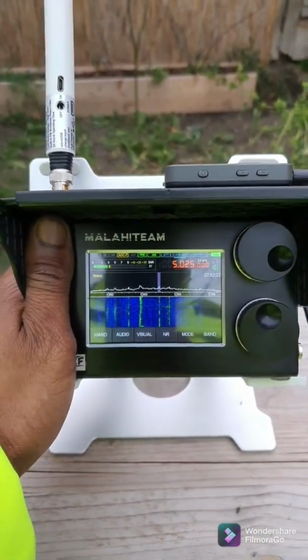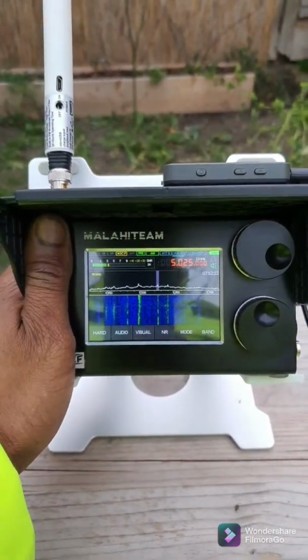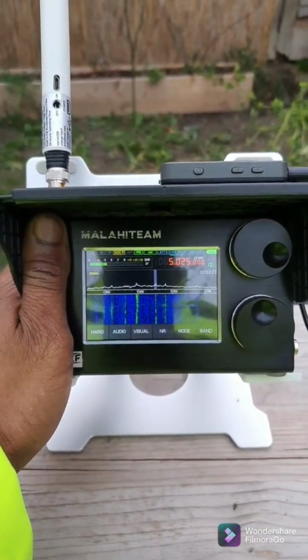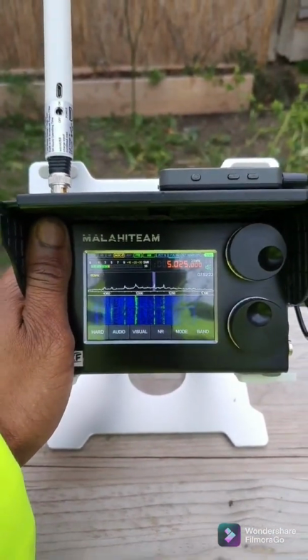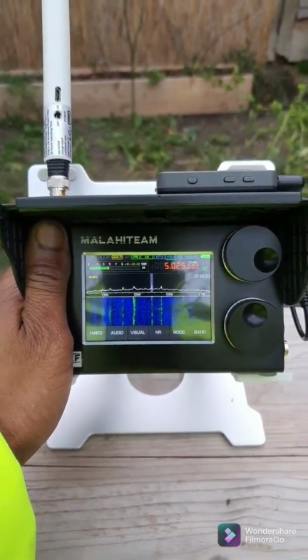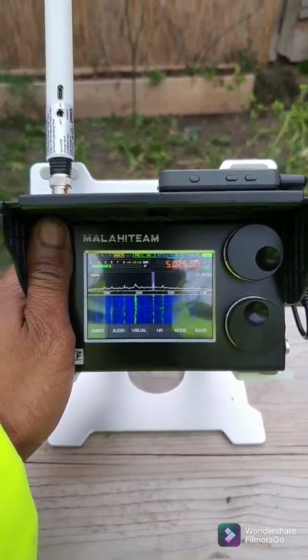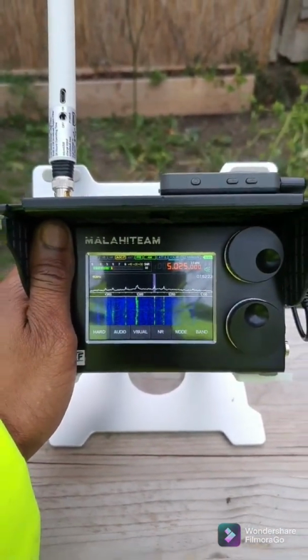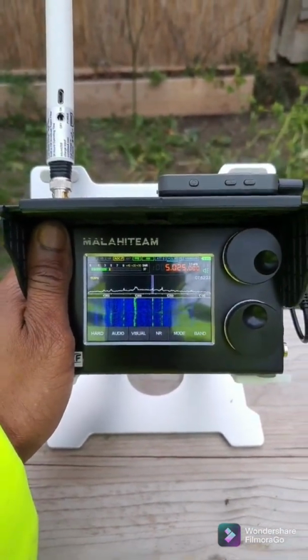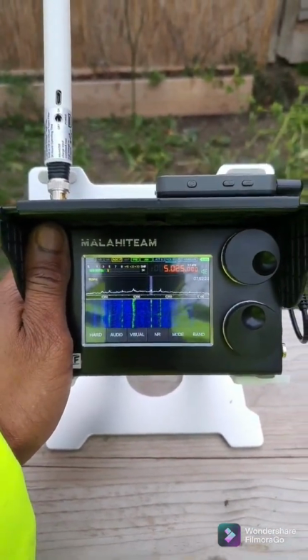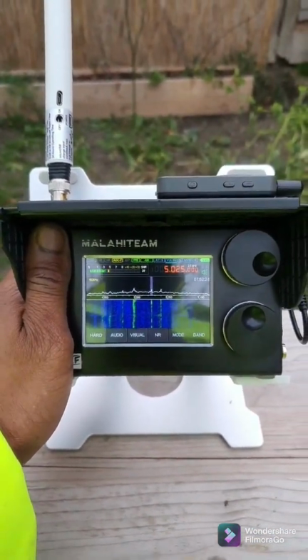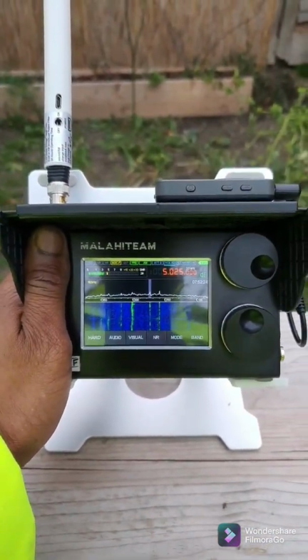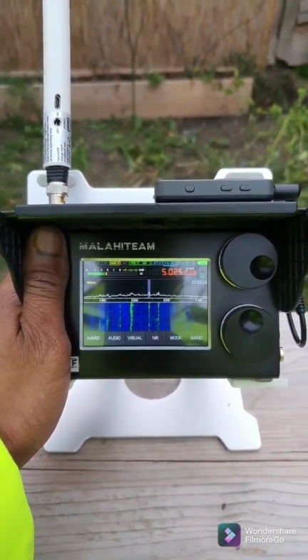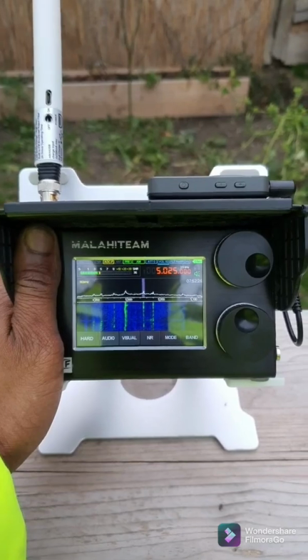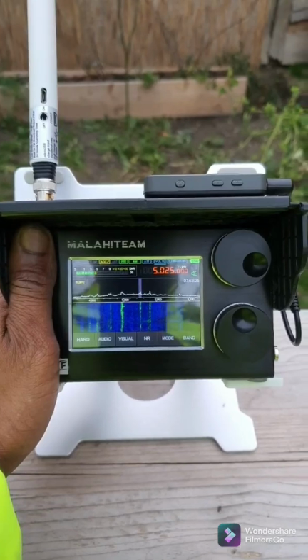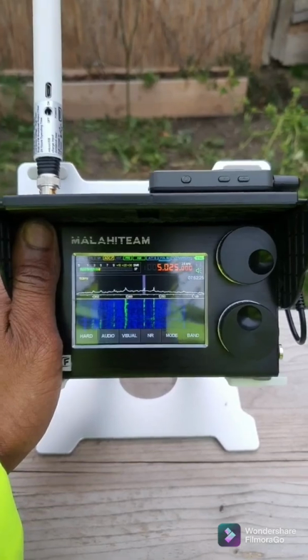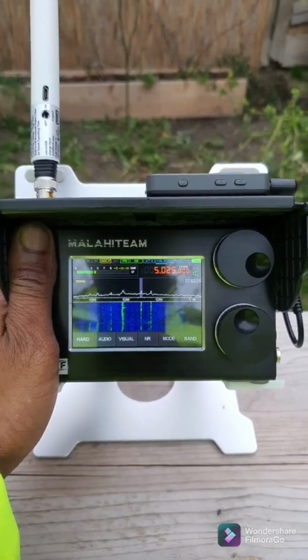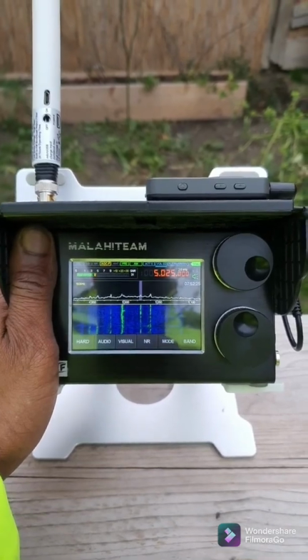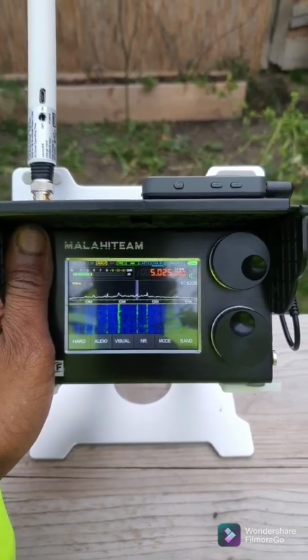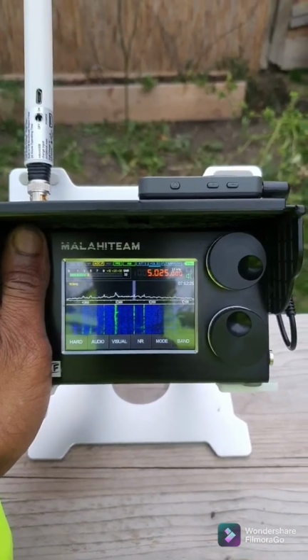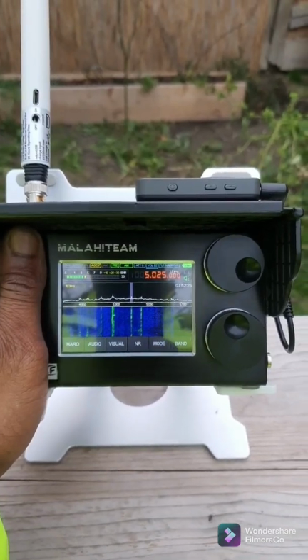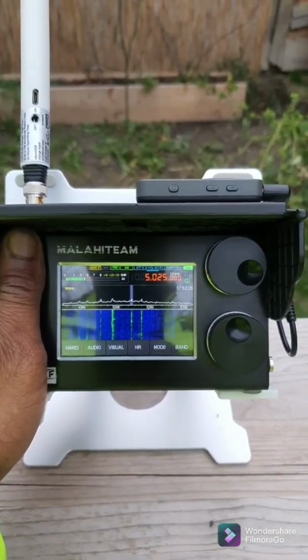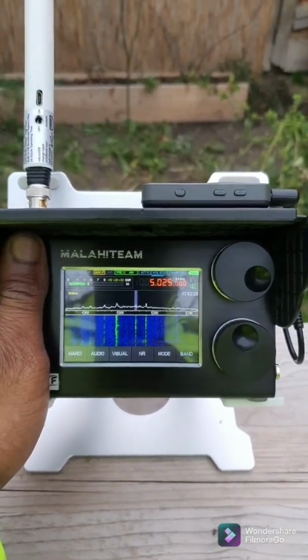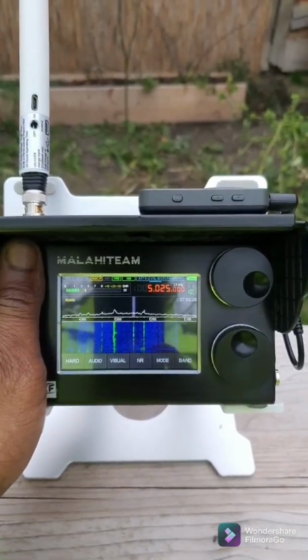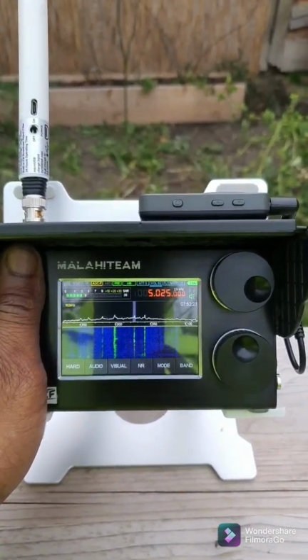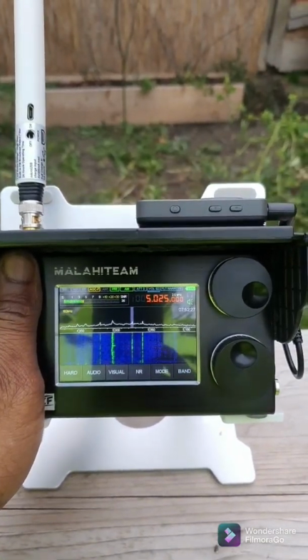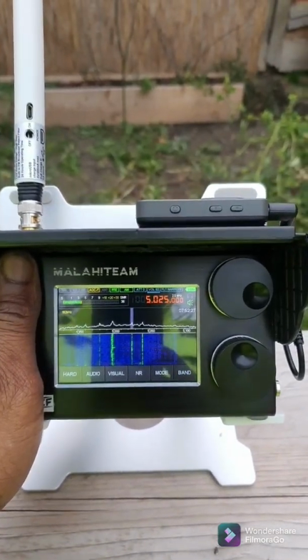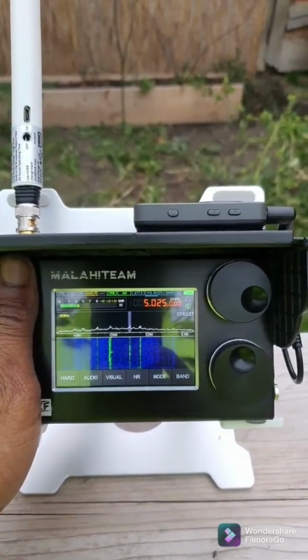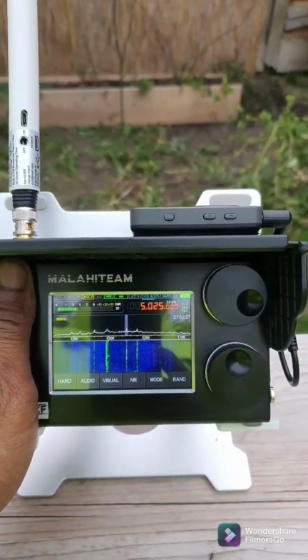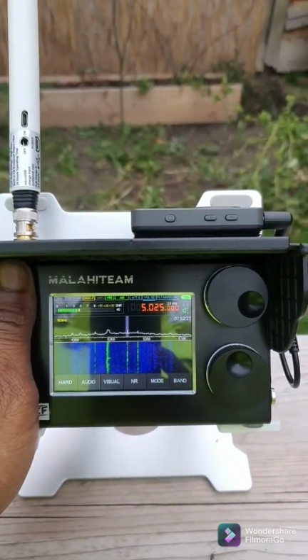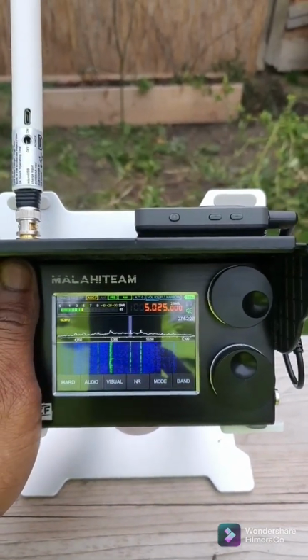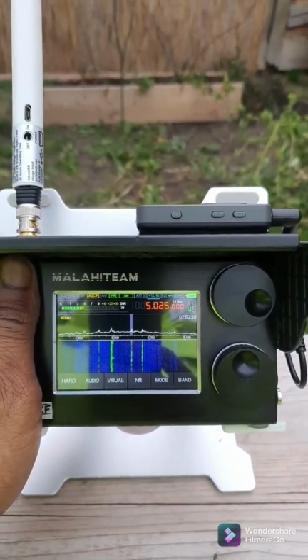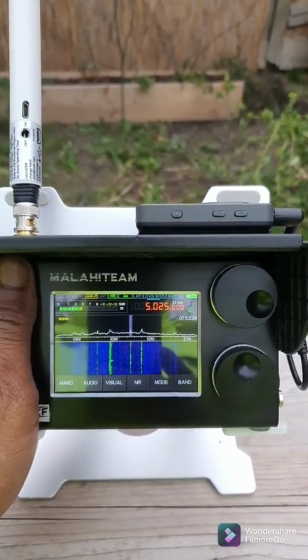You see, the antenna doesn't like my smartphone being close to it. But I think this proves the point.